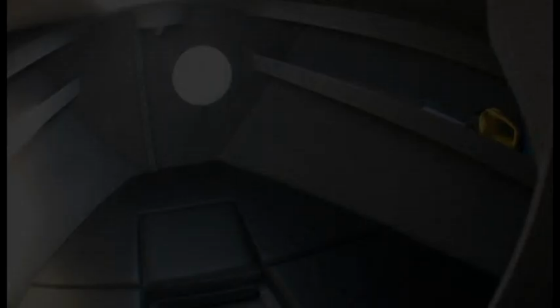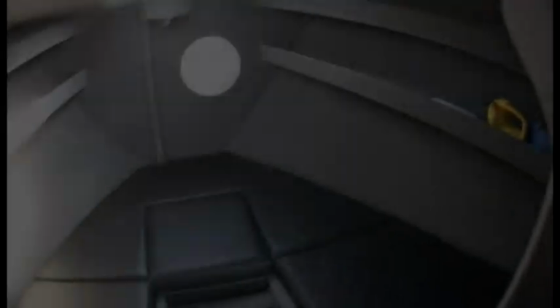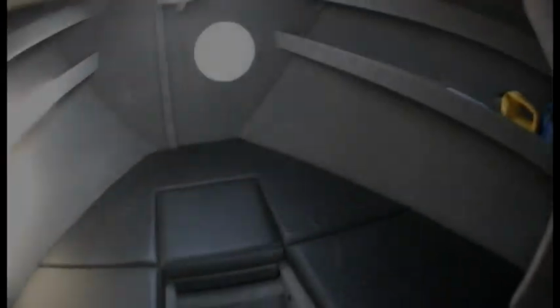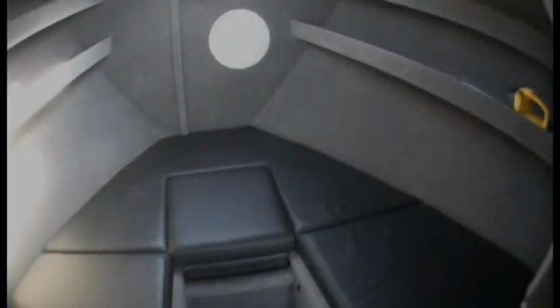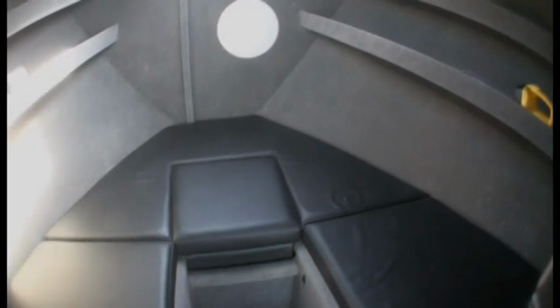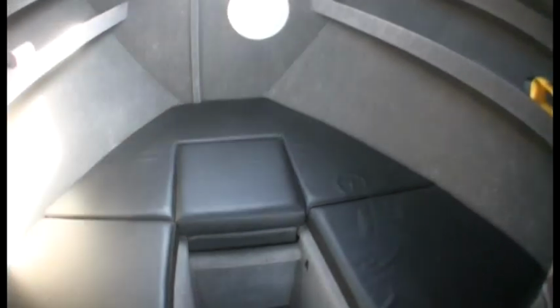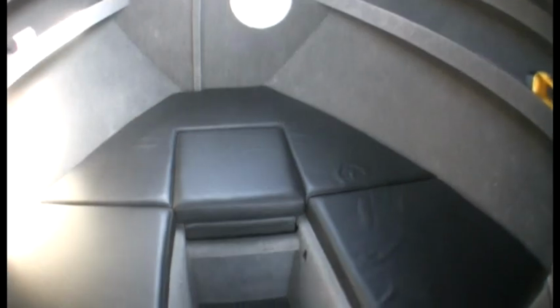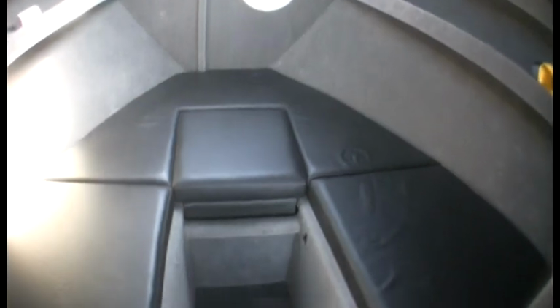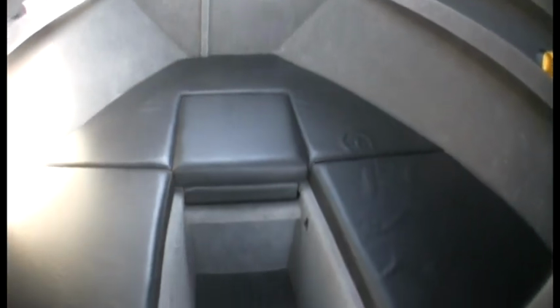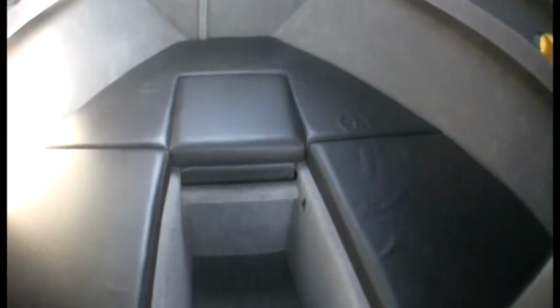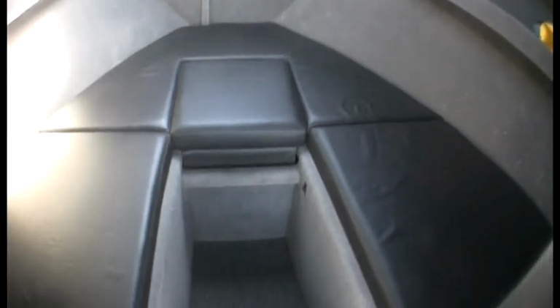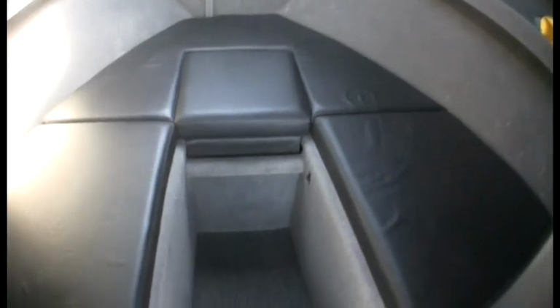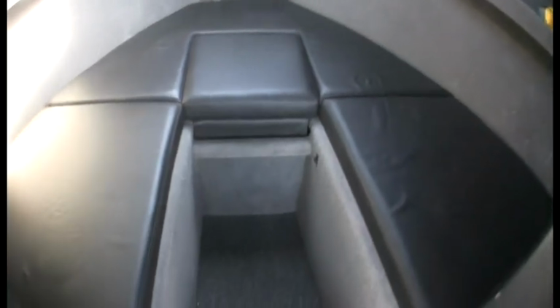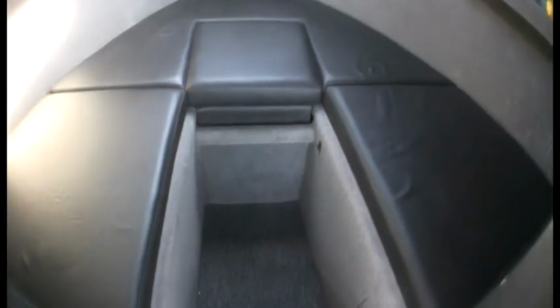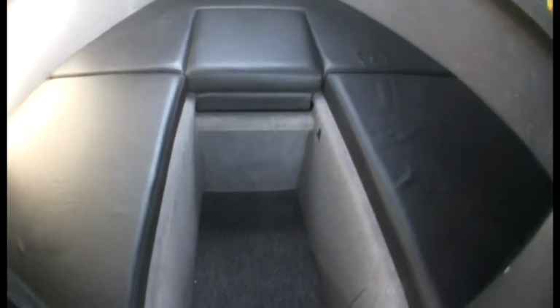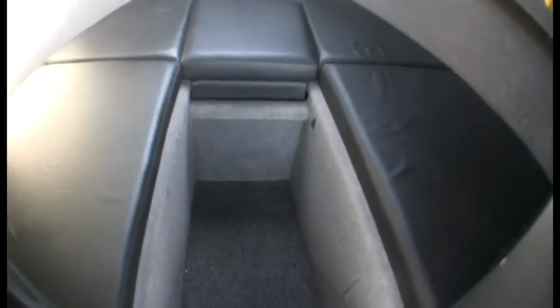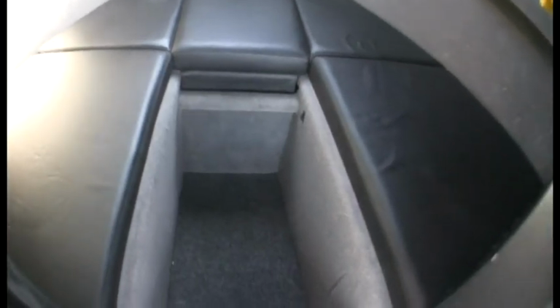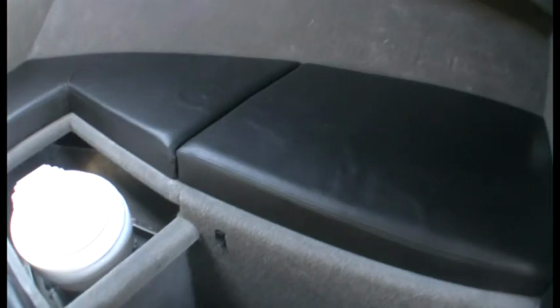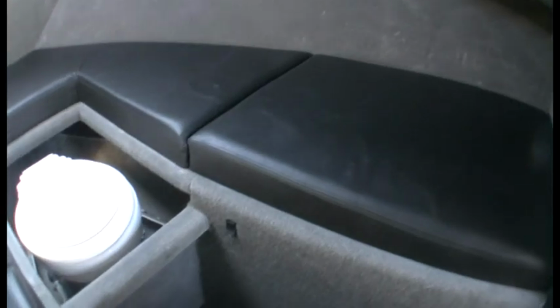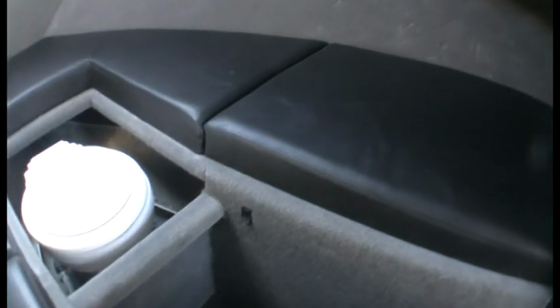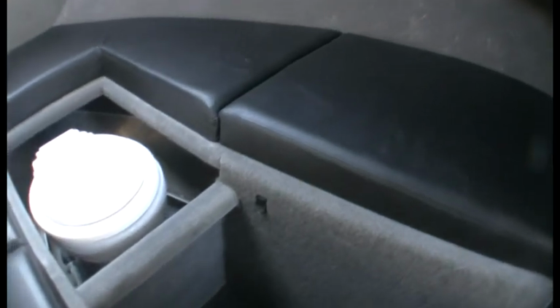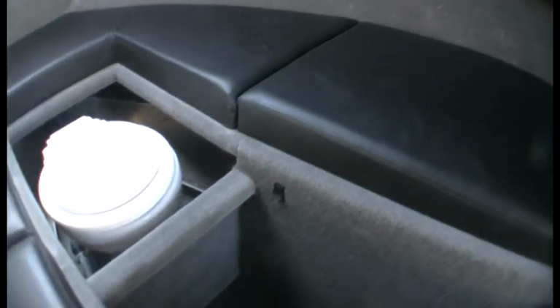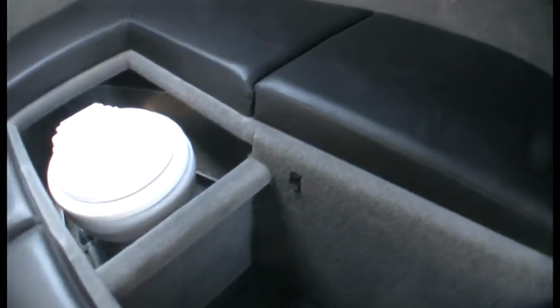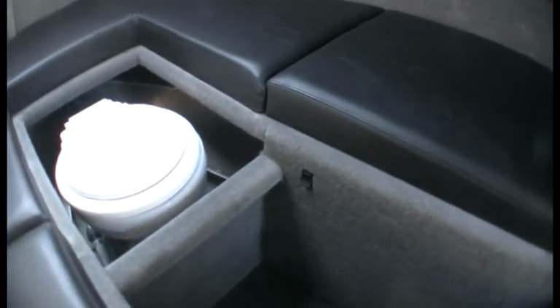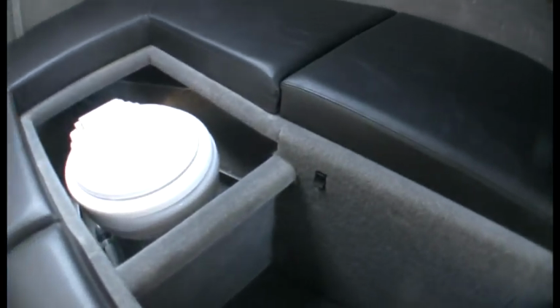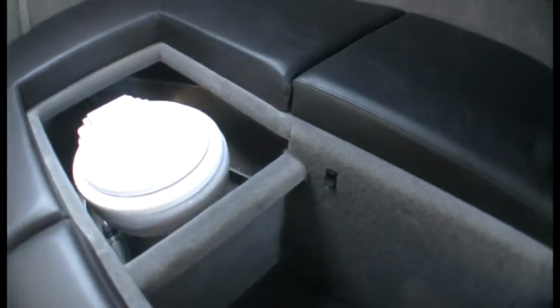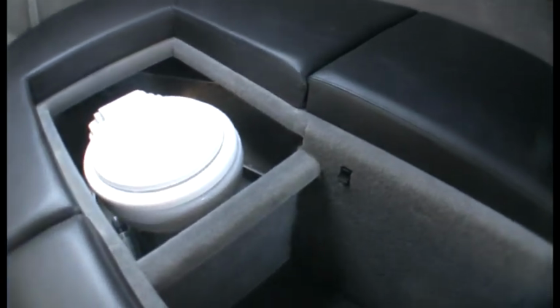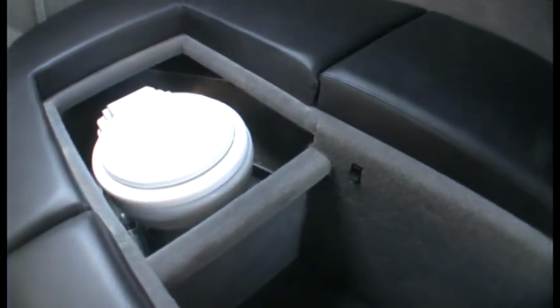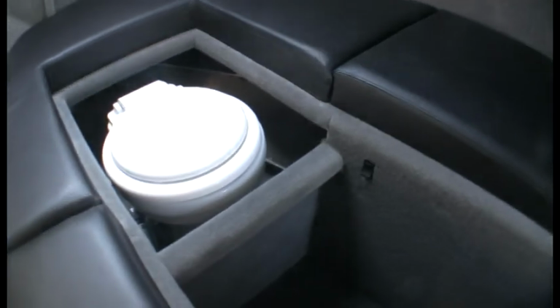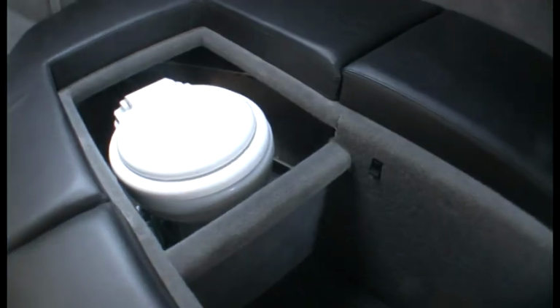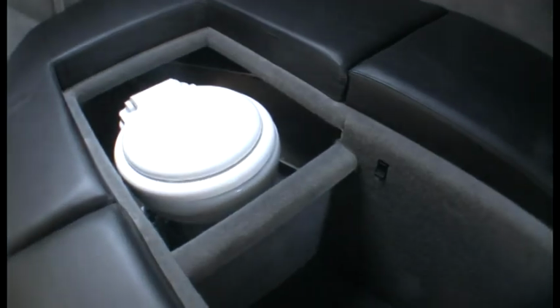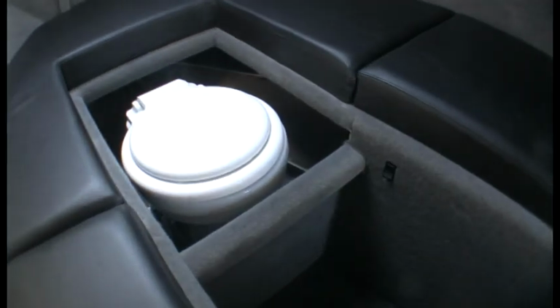Up here forward in the cabin, it looks to be close to full length and certainly looks comfortable enough for me to spend a night here.